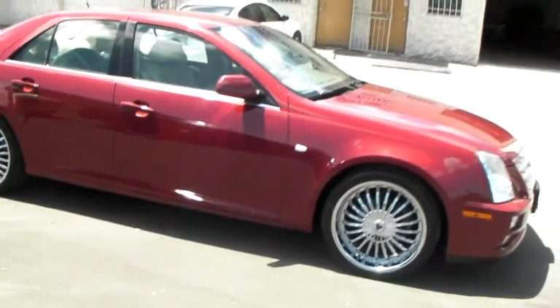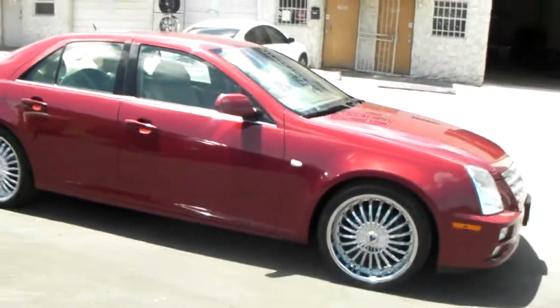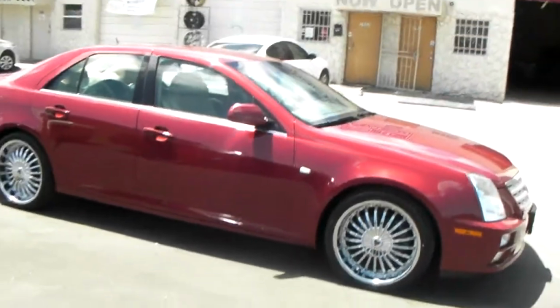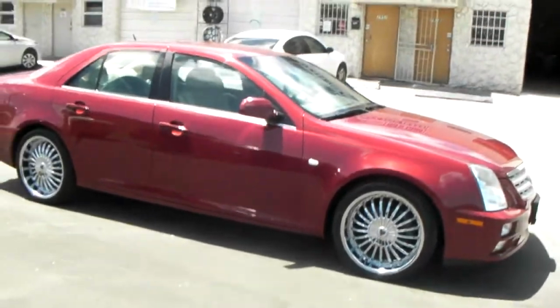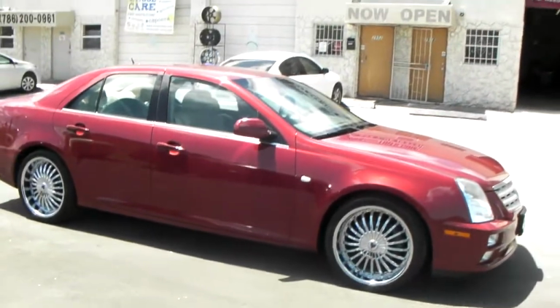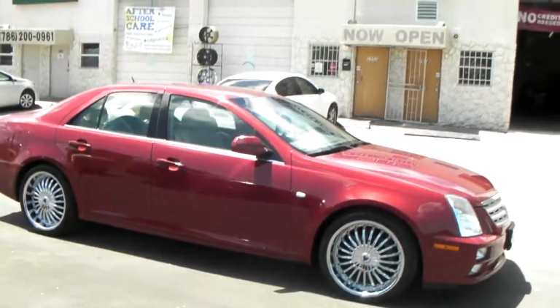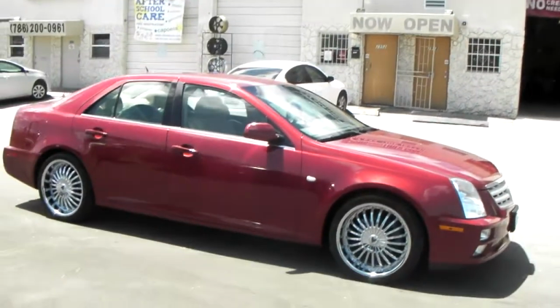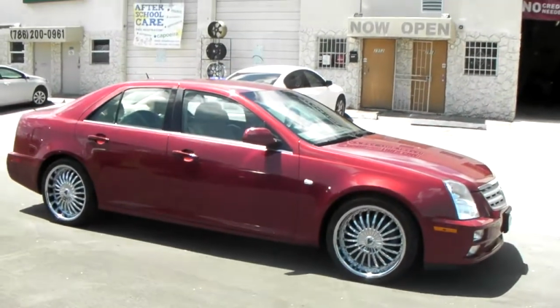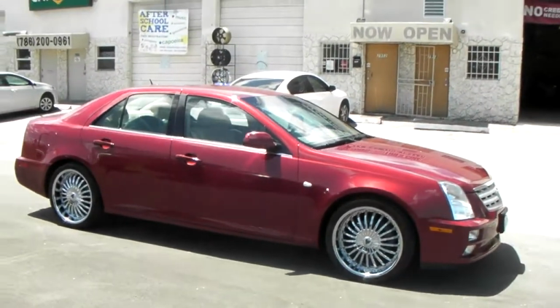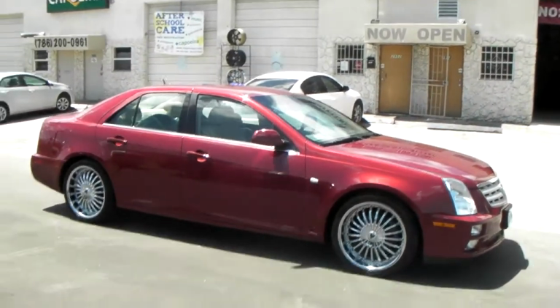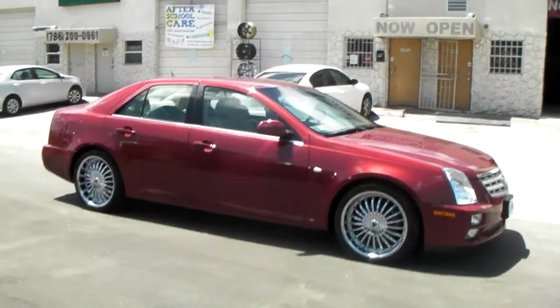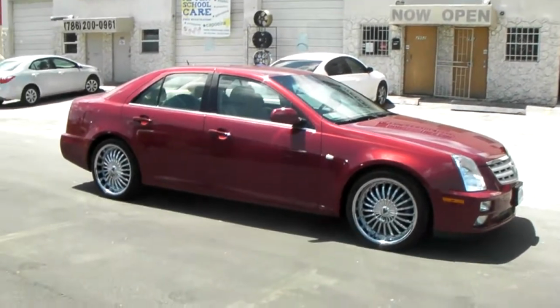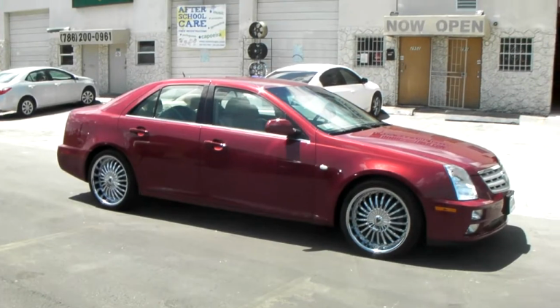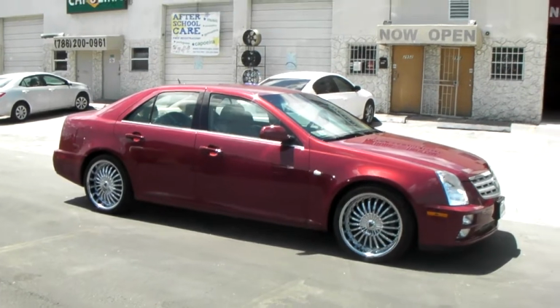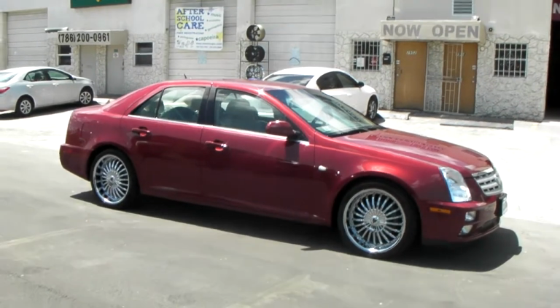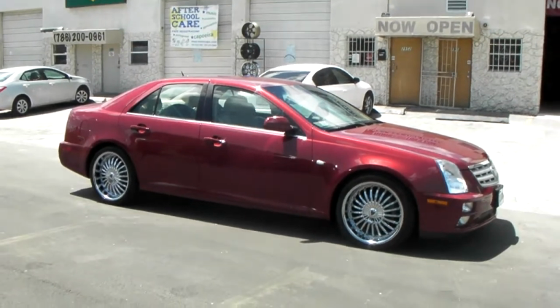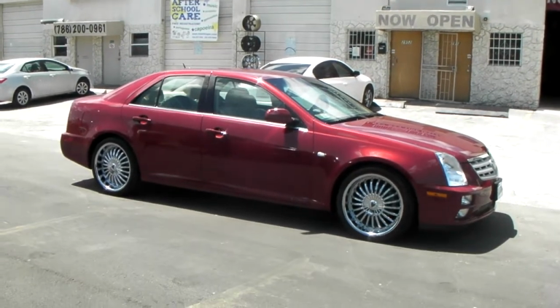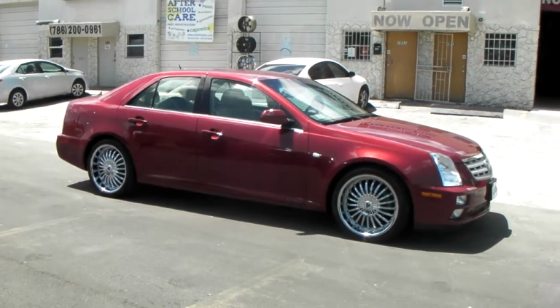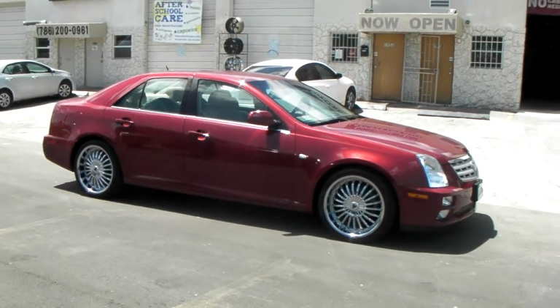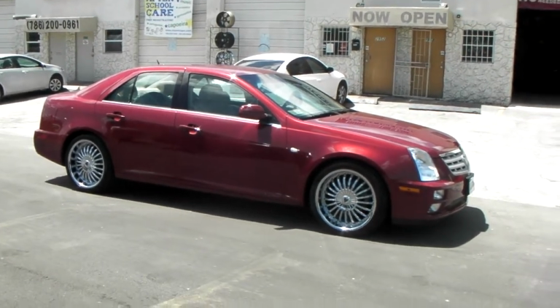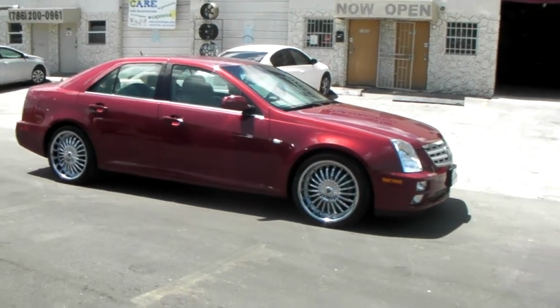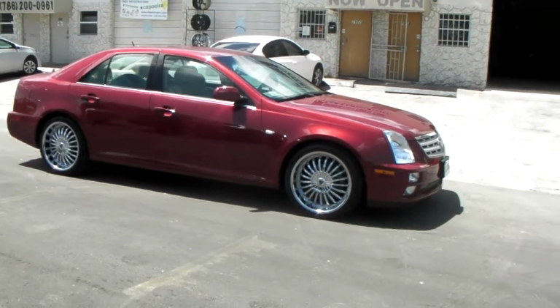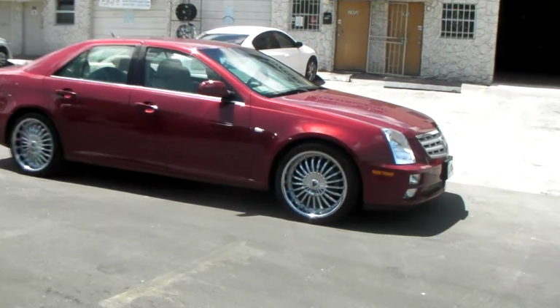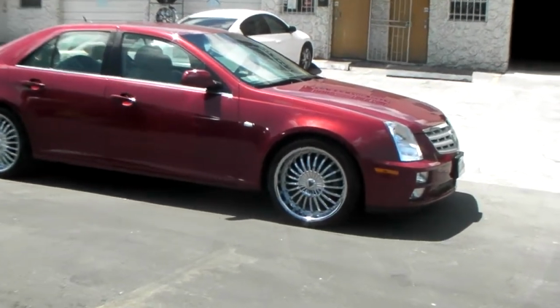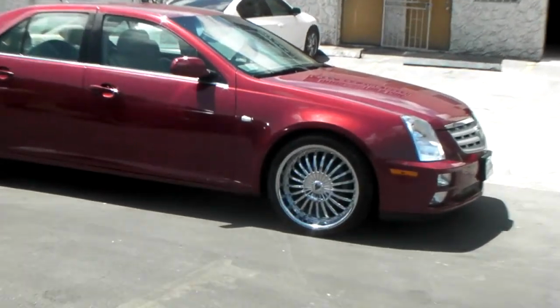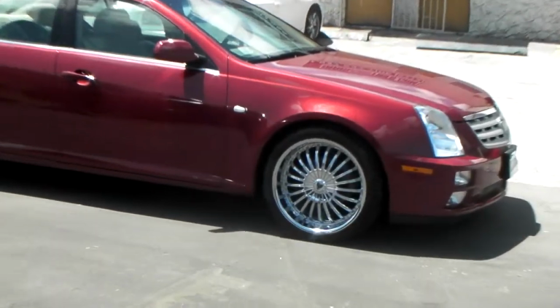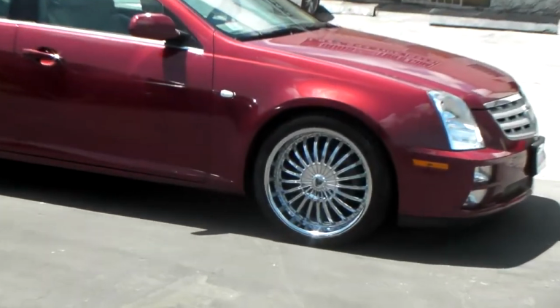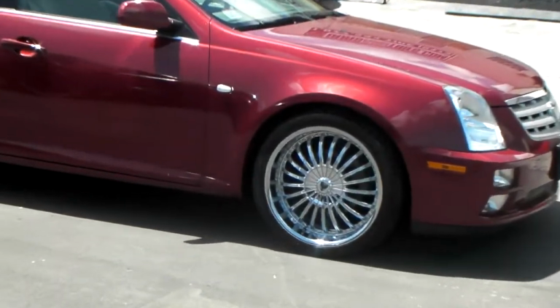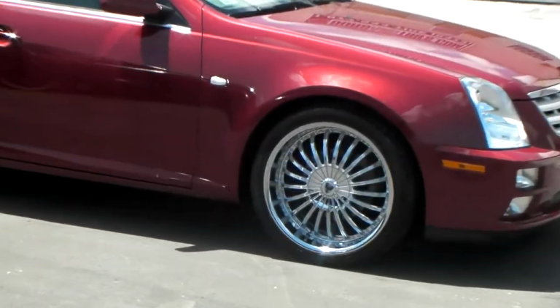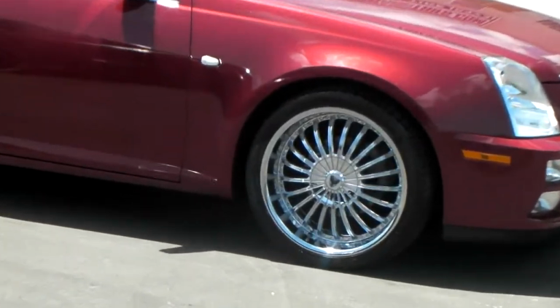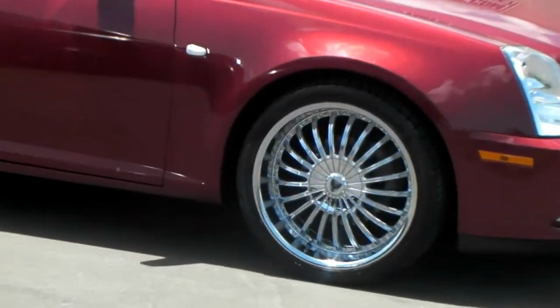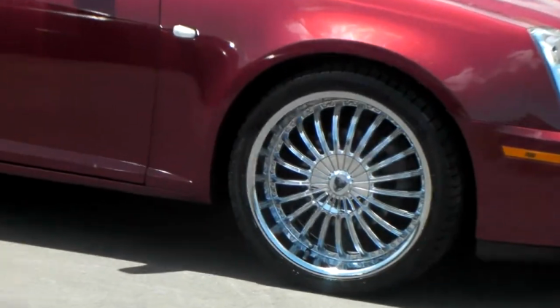Great looking wheel again, came out really nice on the car. It's your boy KB from Dubs and Tires TV, signing off.